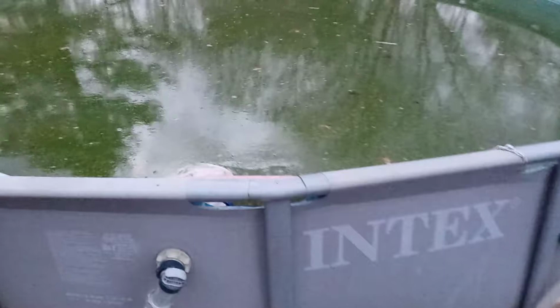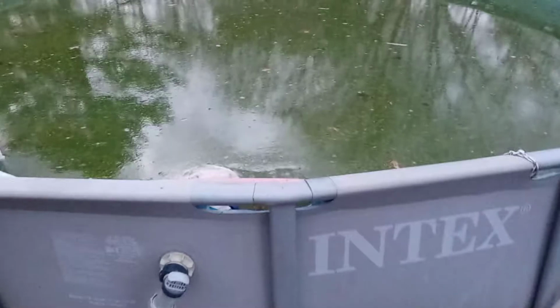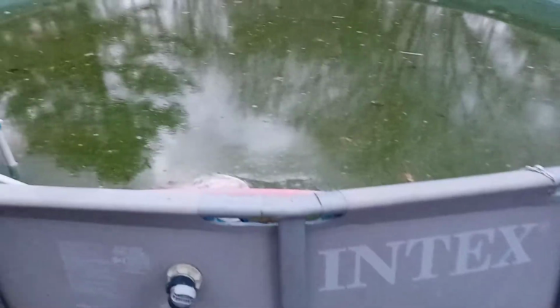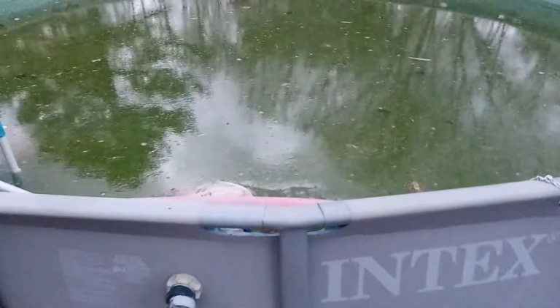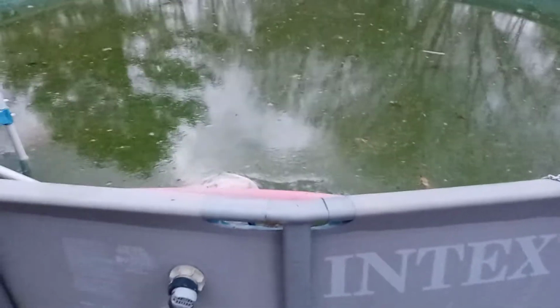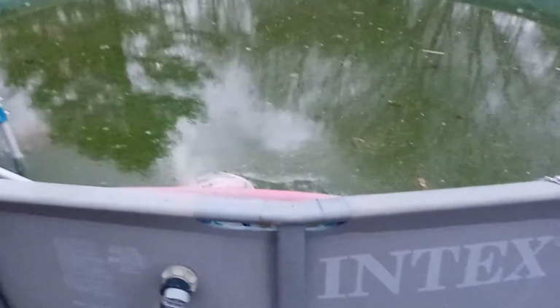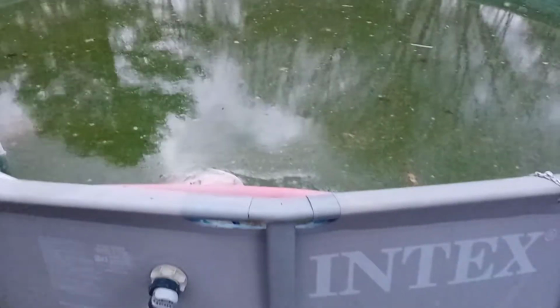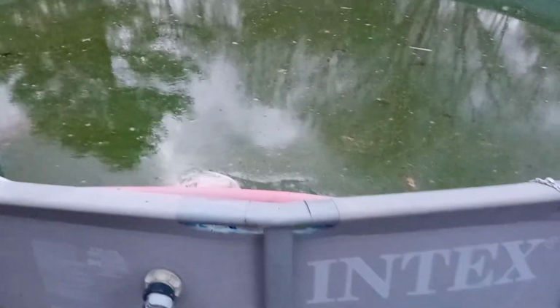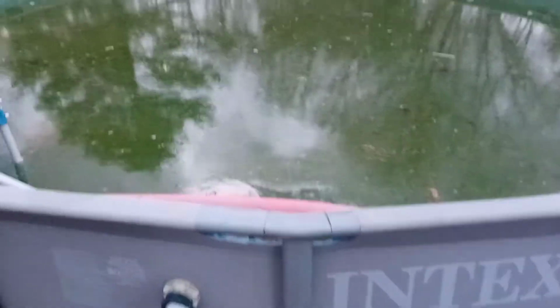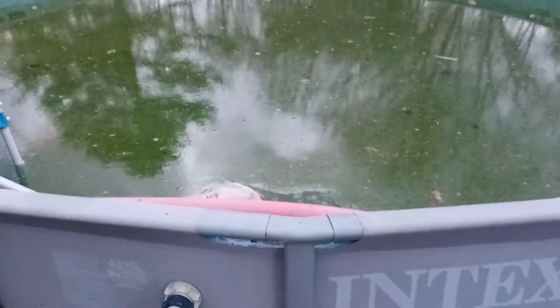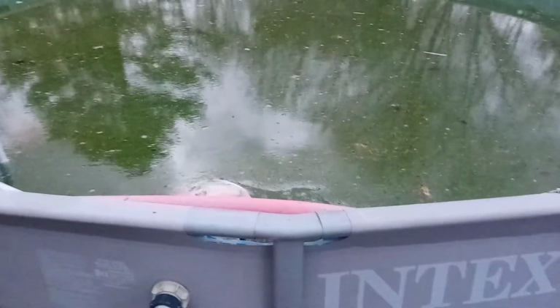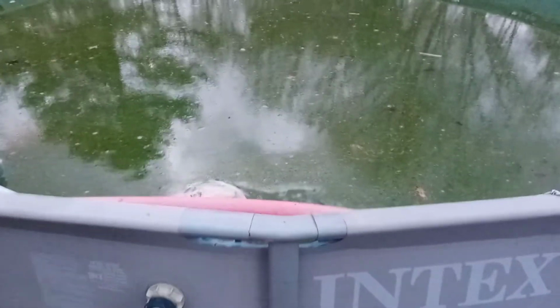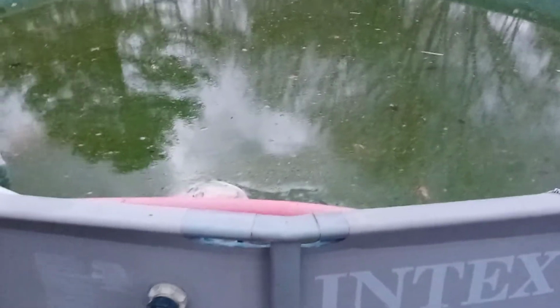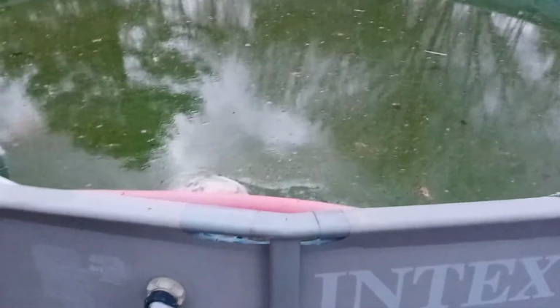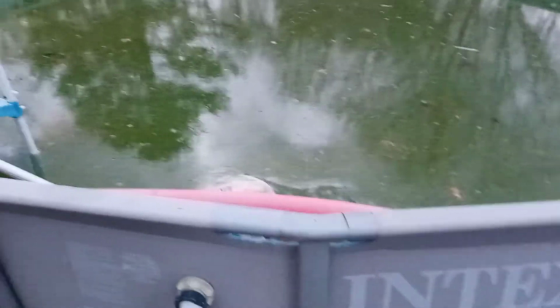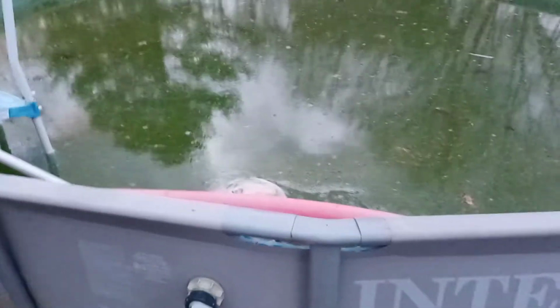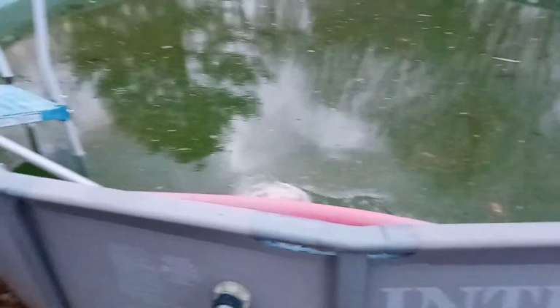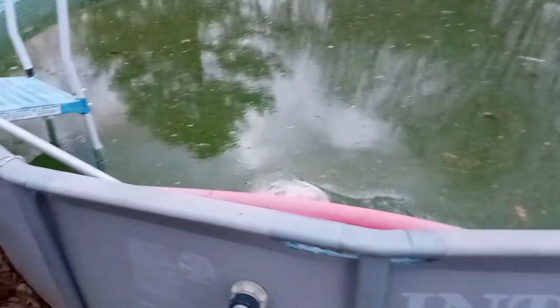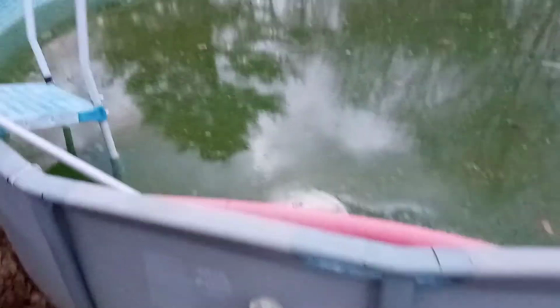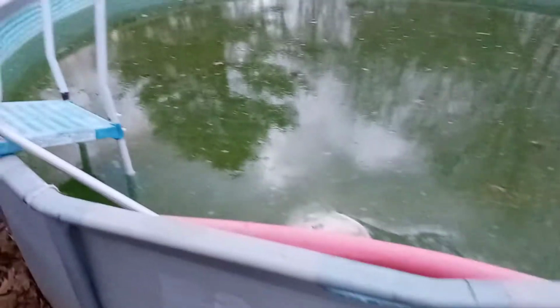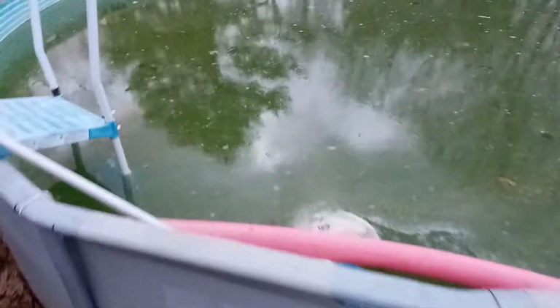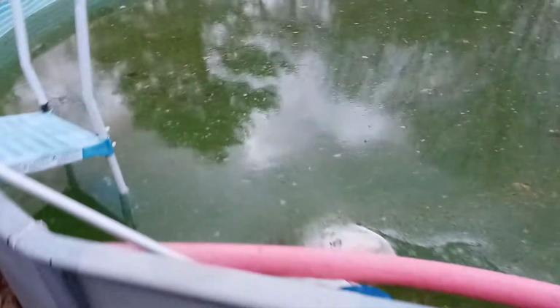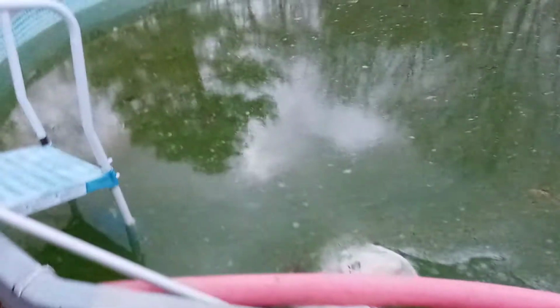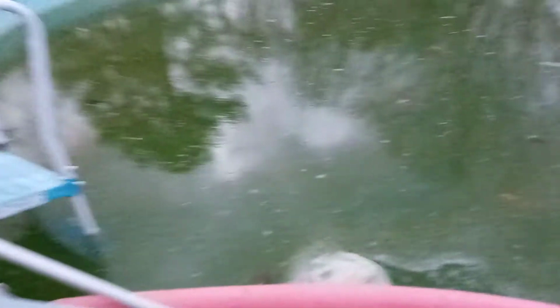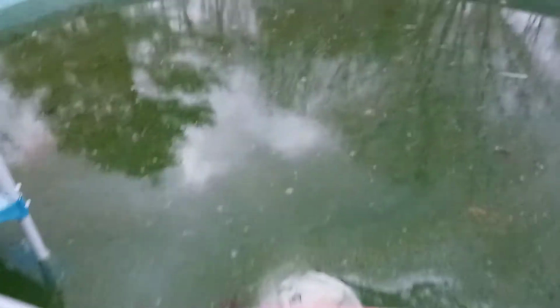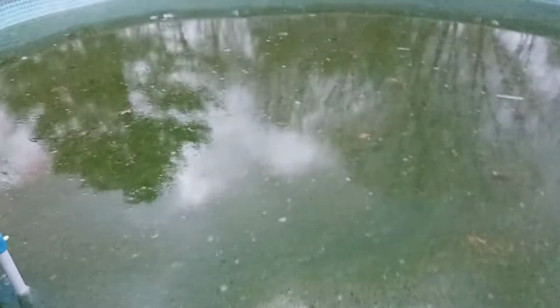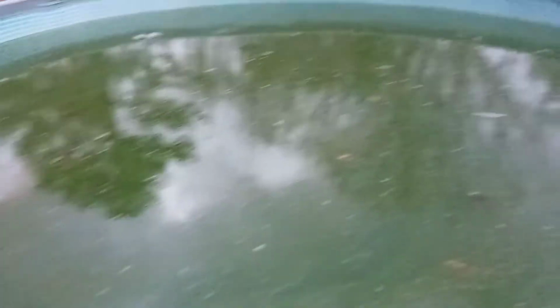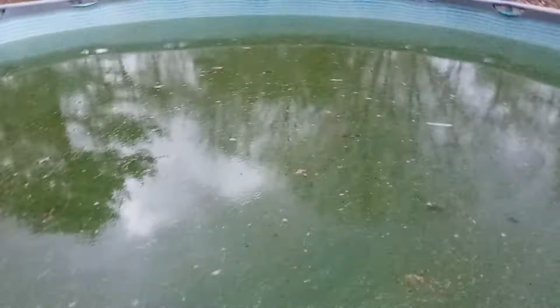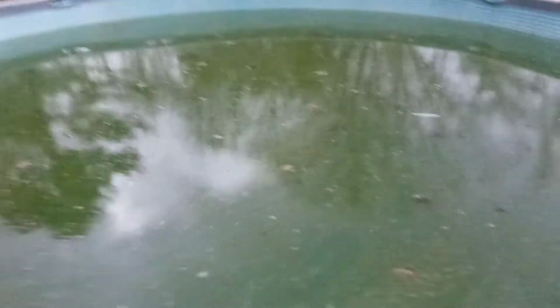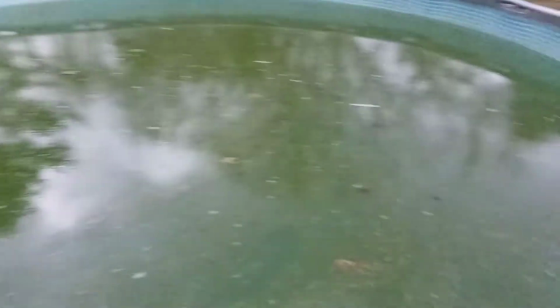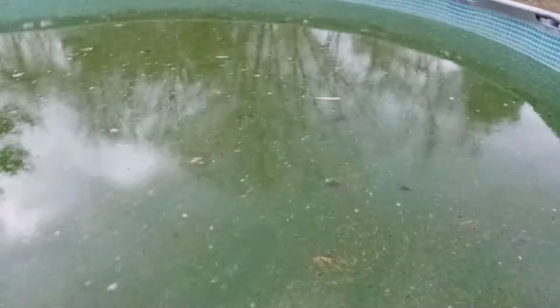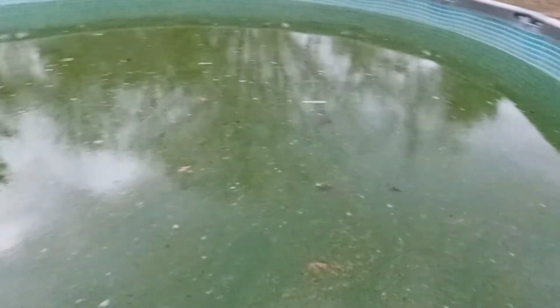Here's the pool after a long winter without a cover. You should use a cover.